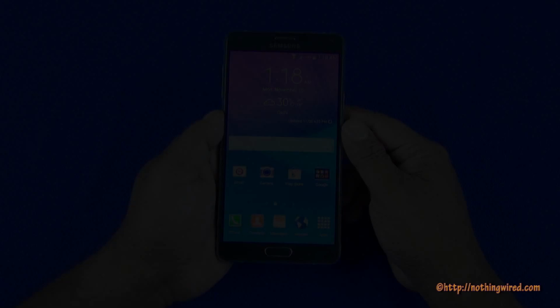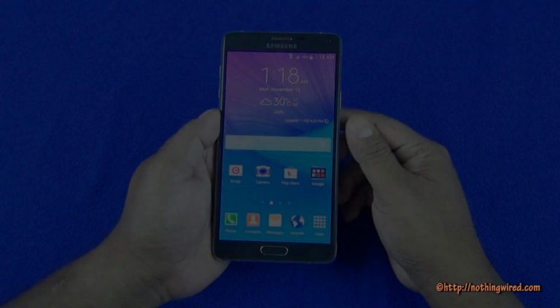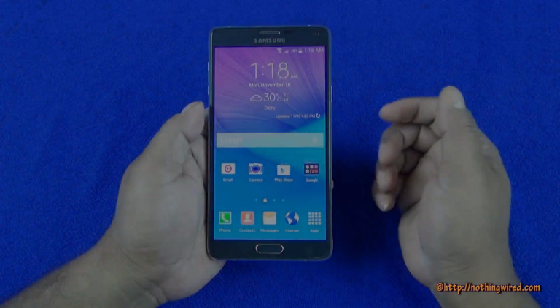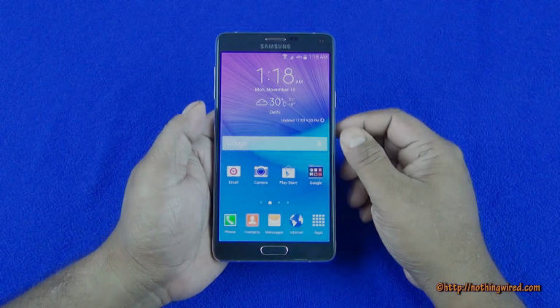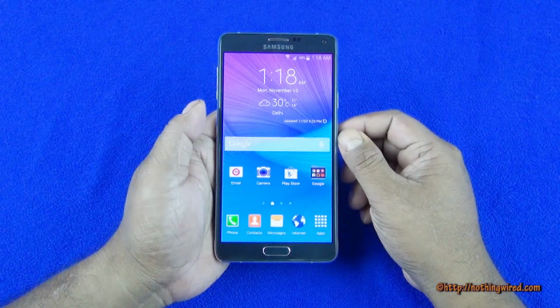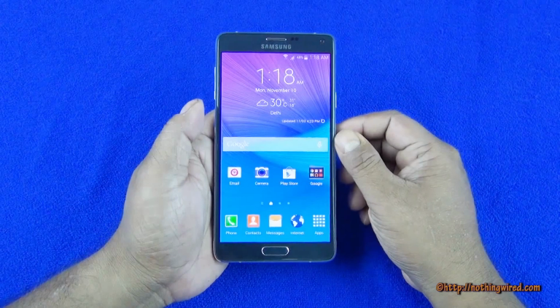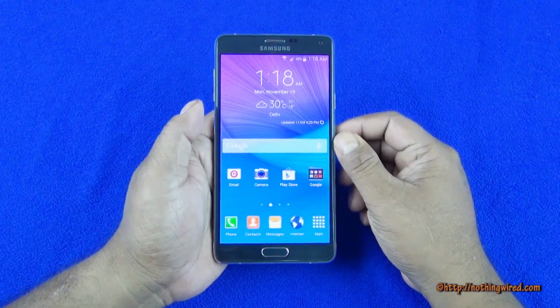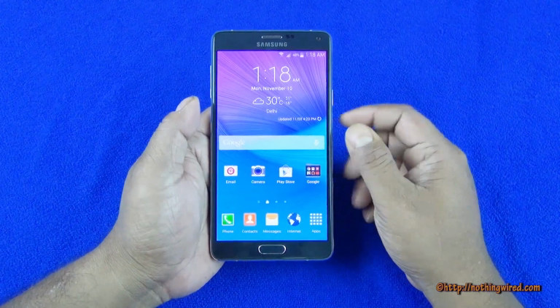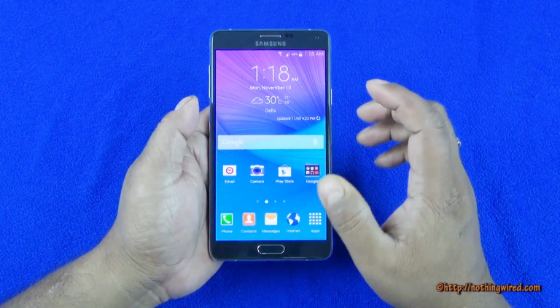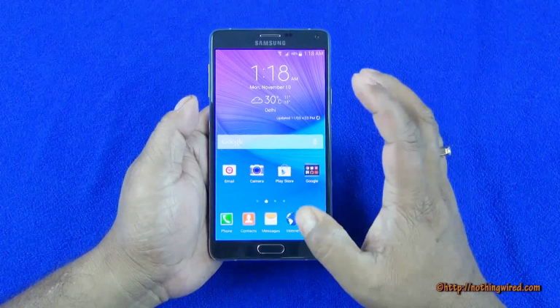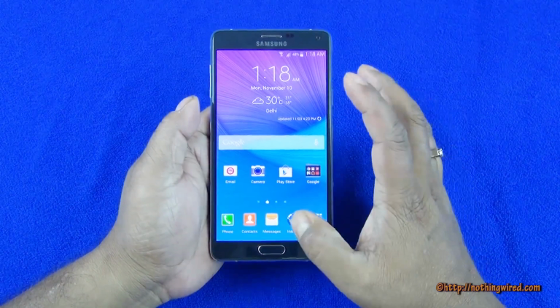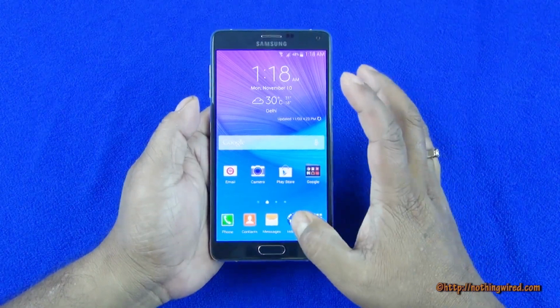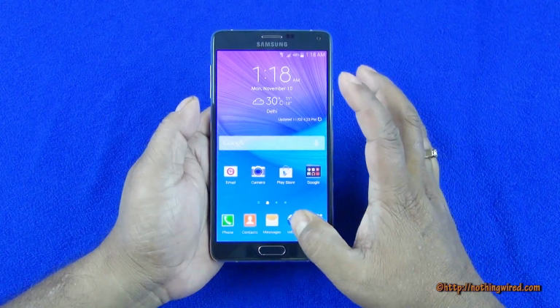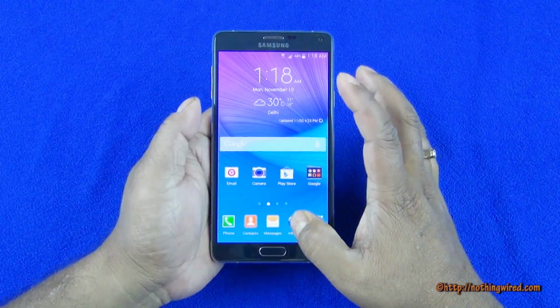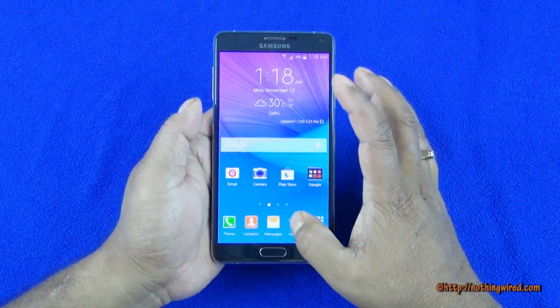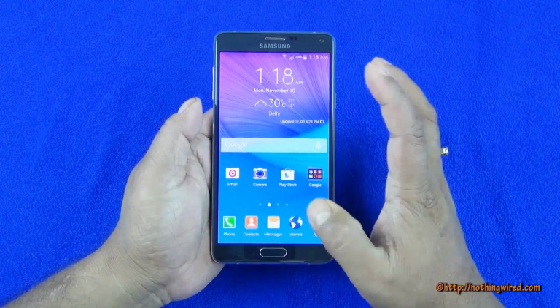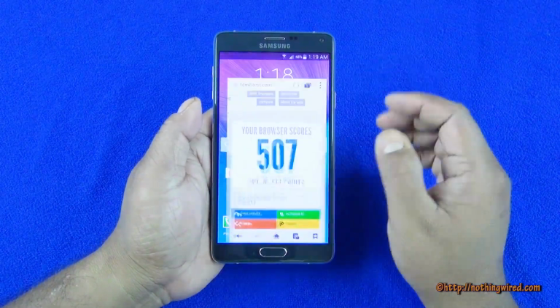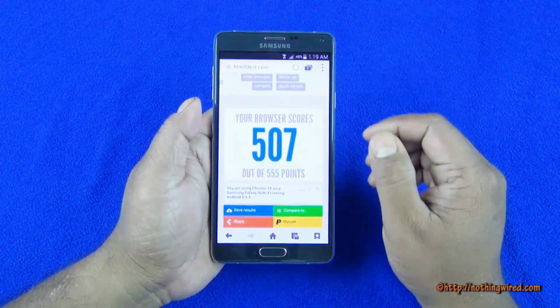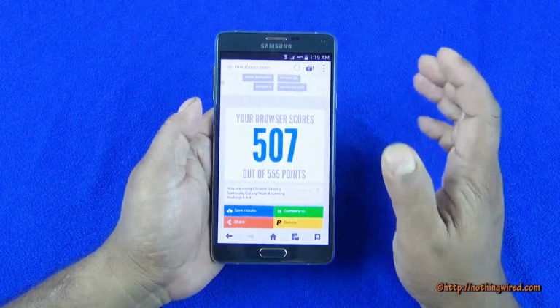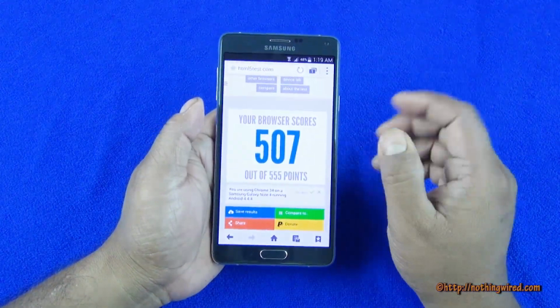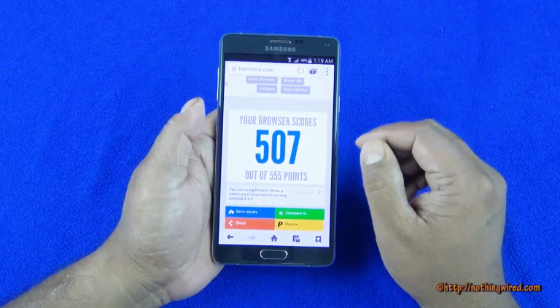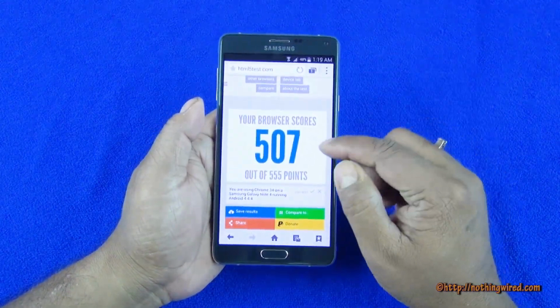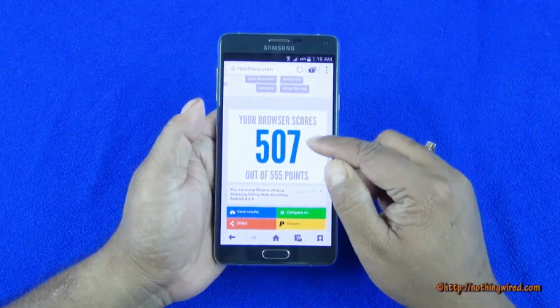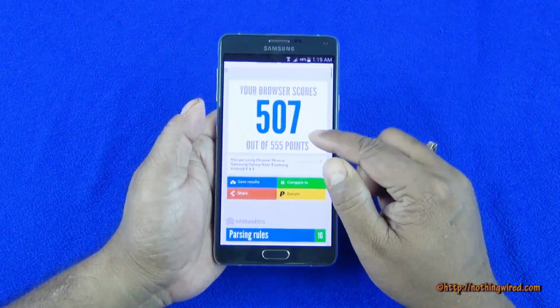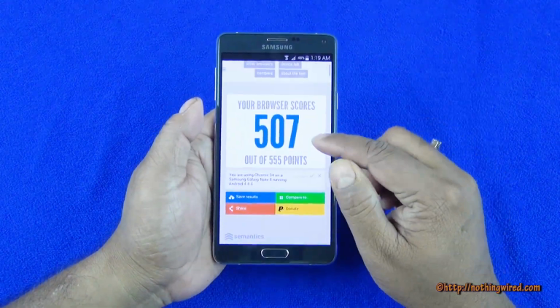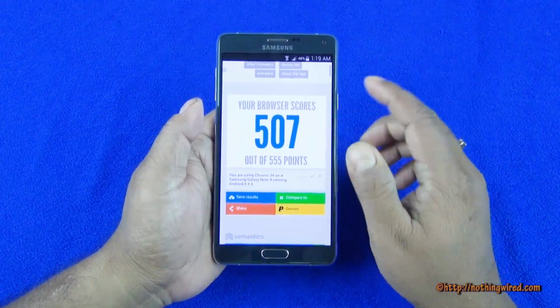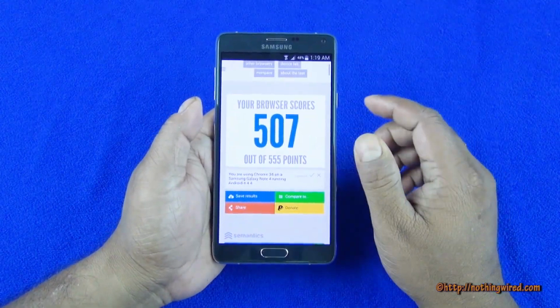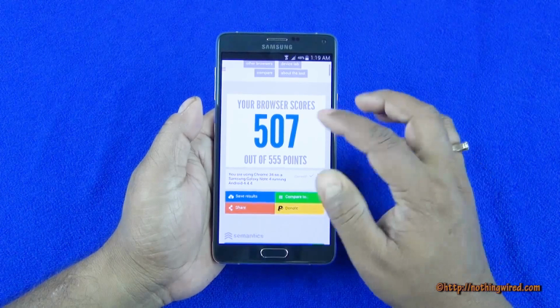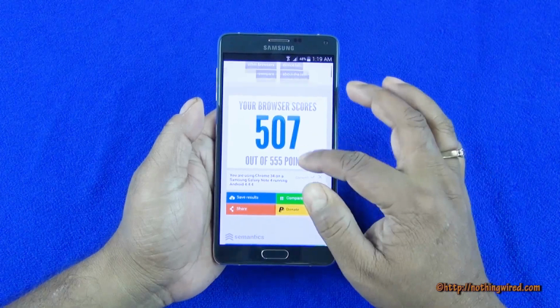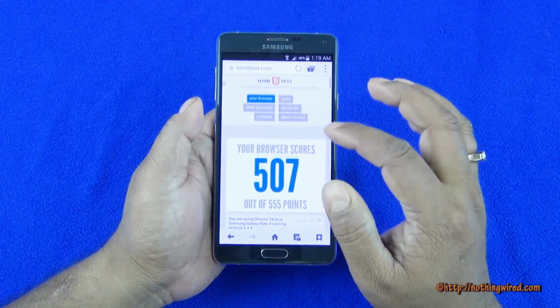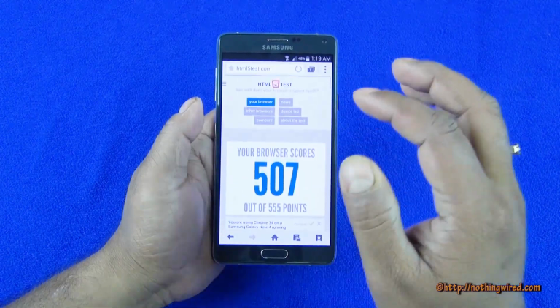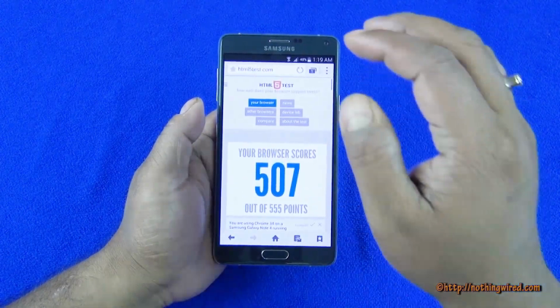Hey guys, we have the new Galaxy Note 4 and we did some benchmarking tests. We're gonna talk about this — first the HTML5 test.